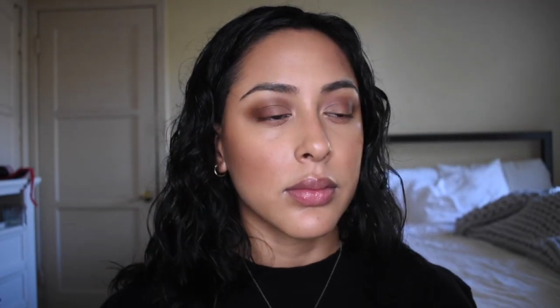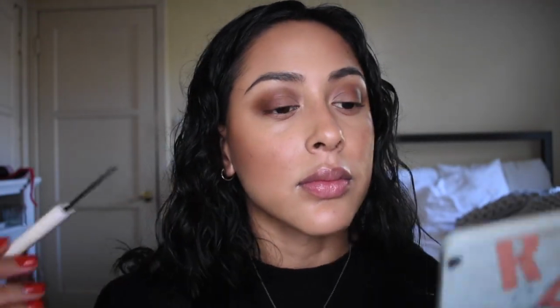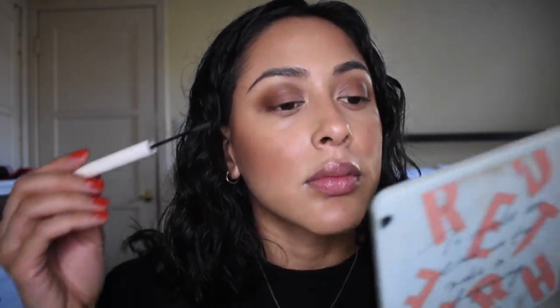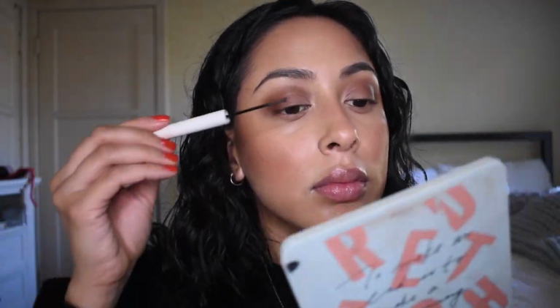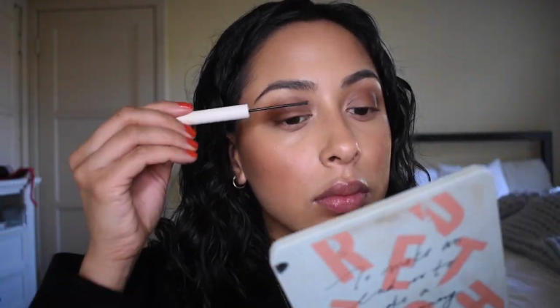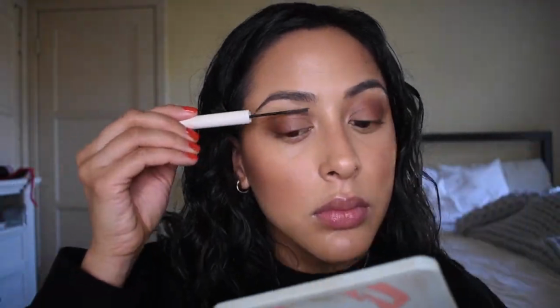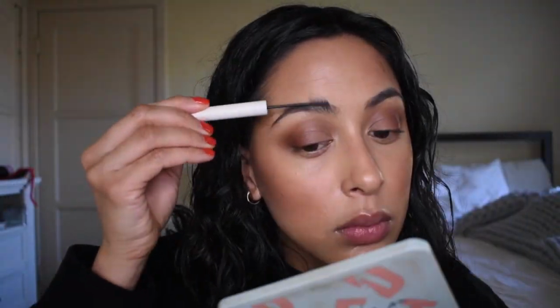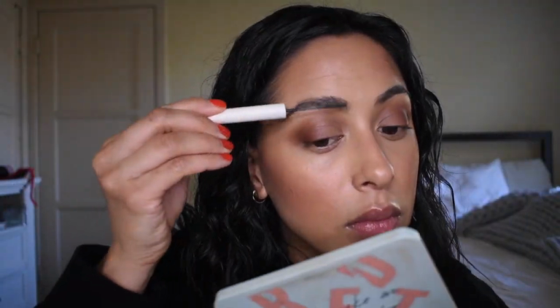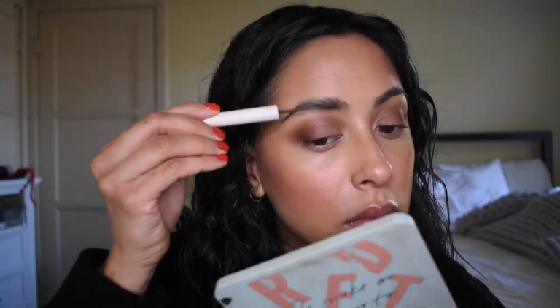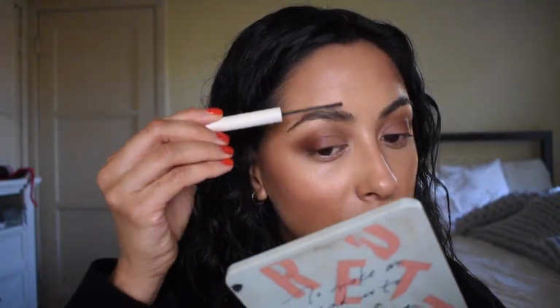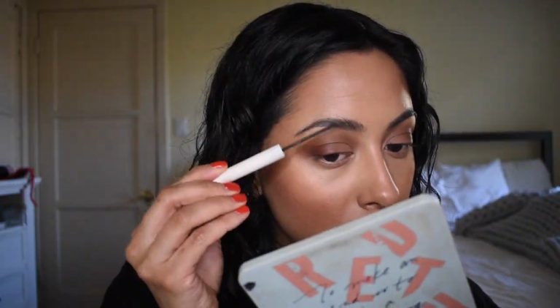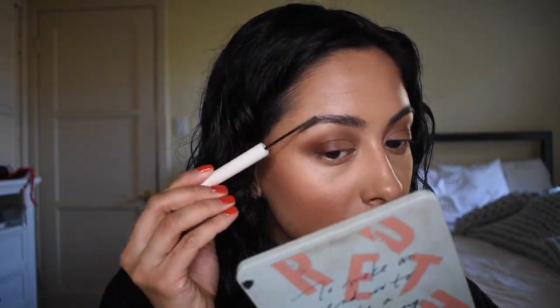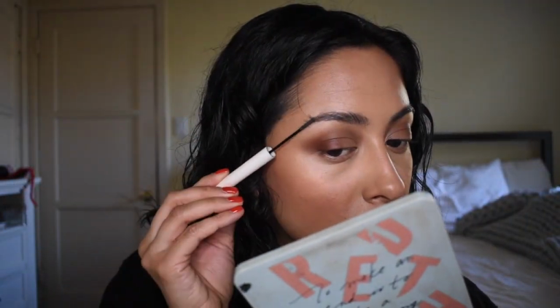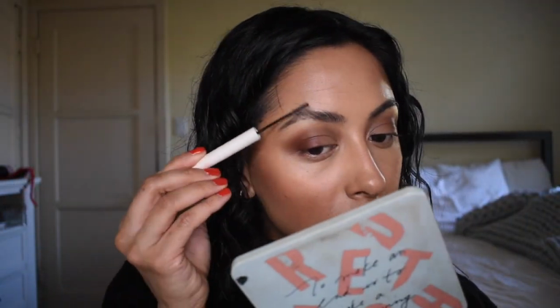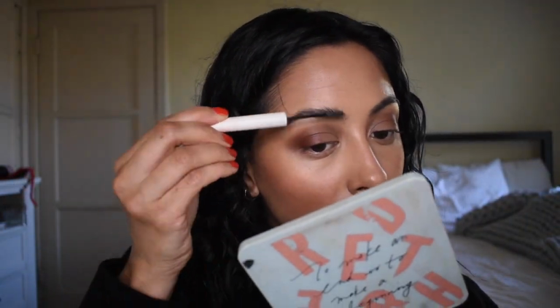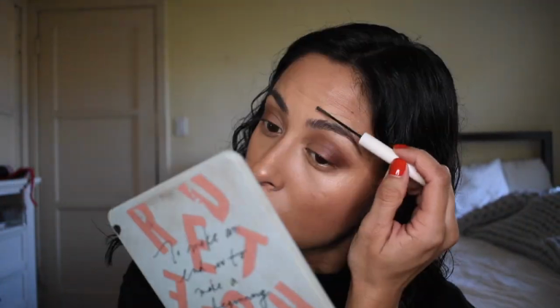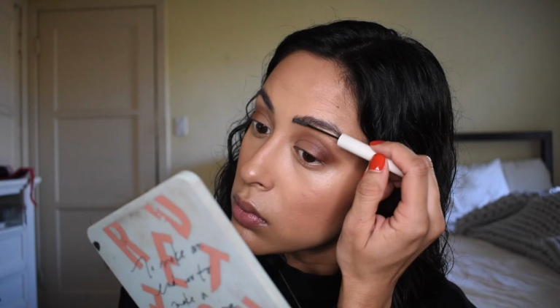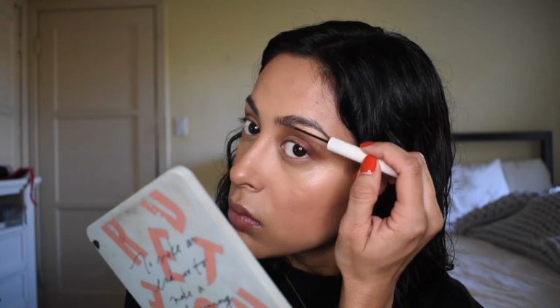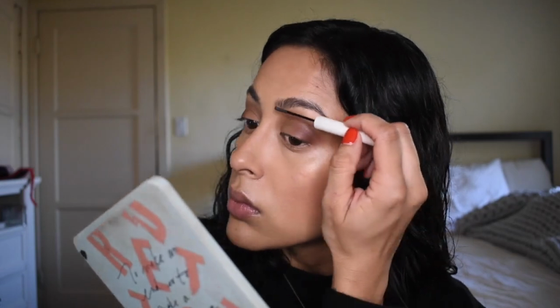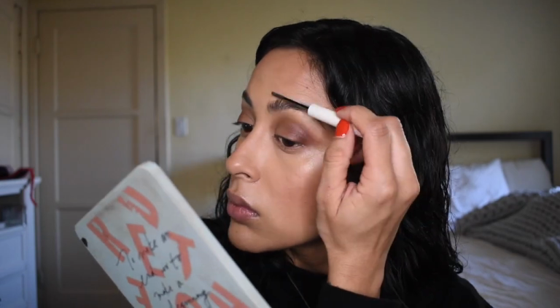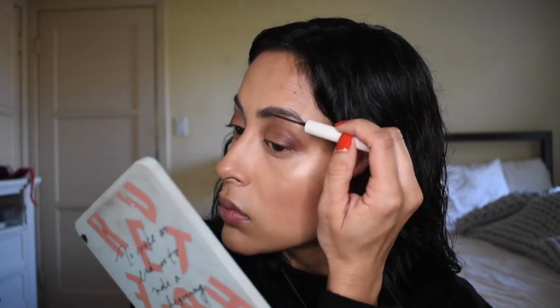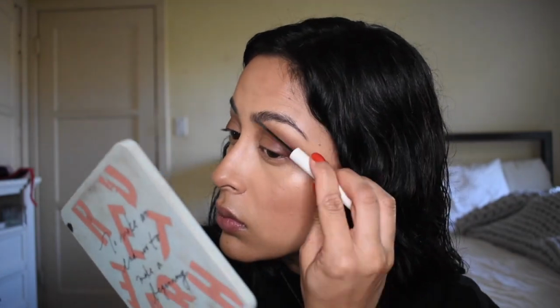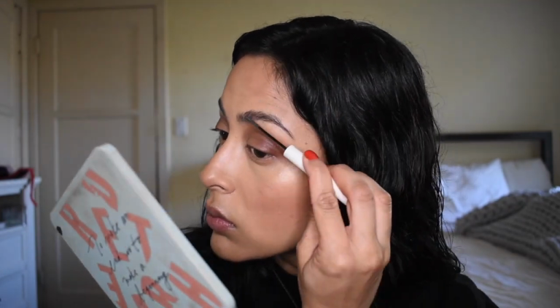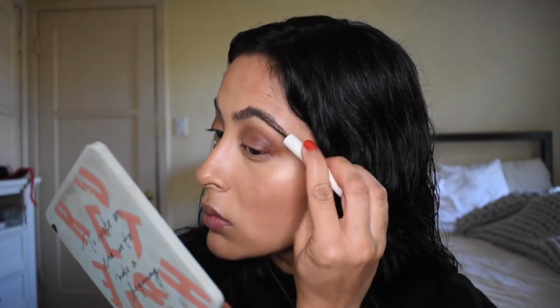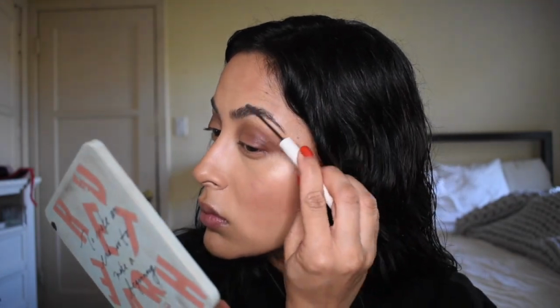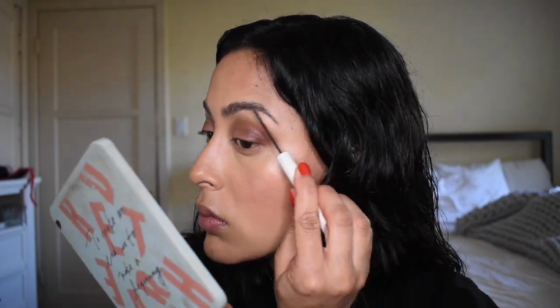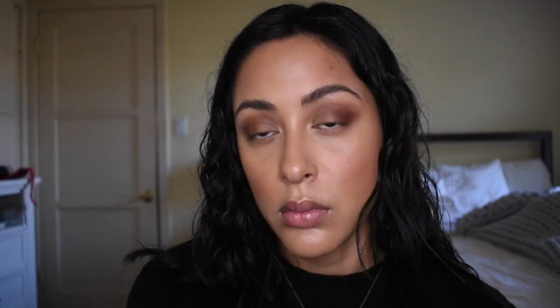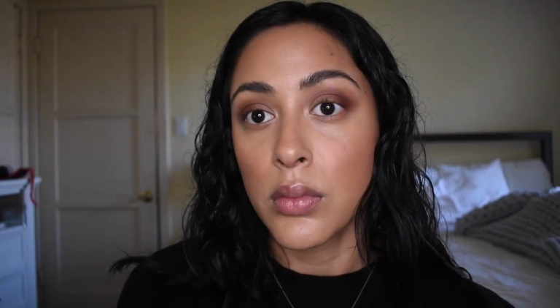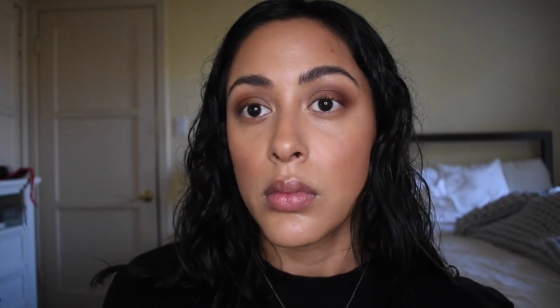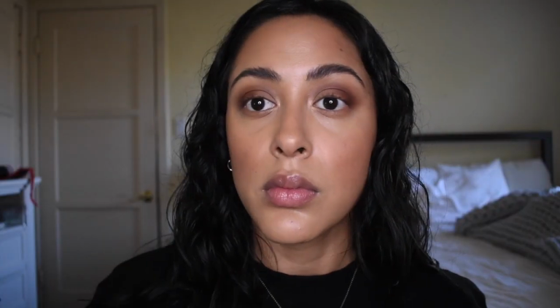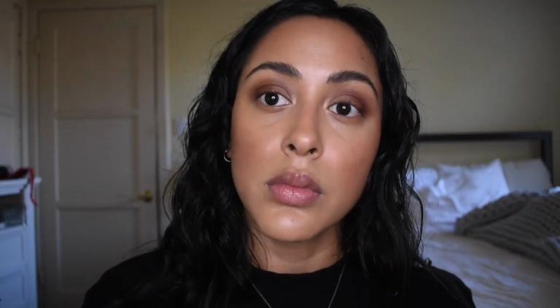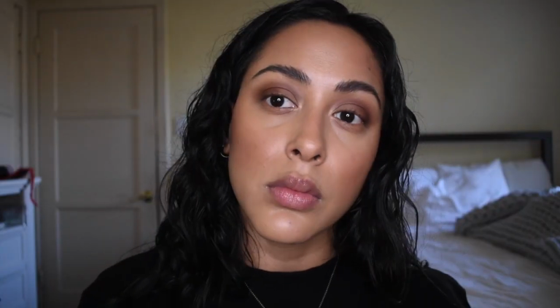Some M Cosmetics Brow Cream in Espresso — hands down one of my favorite brow products.